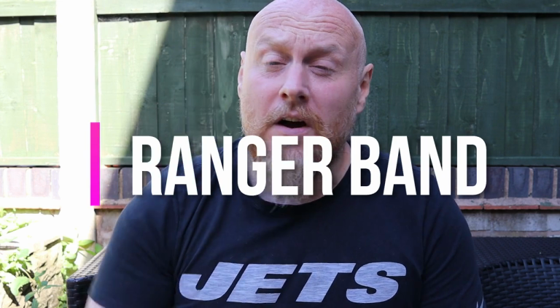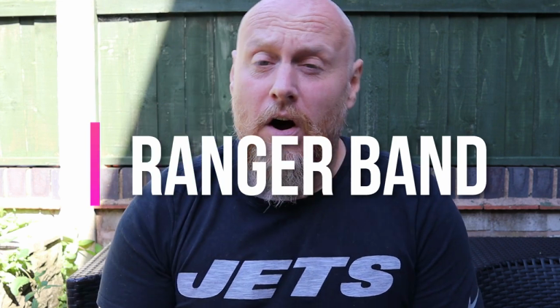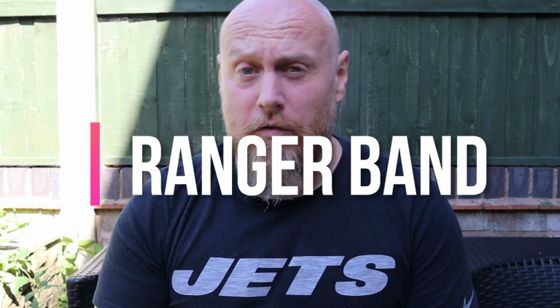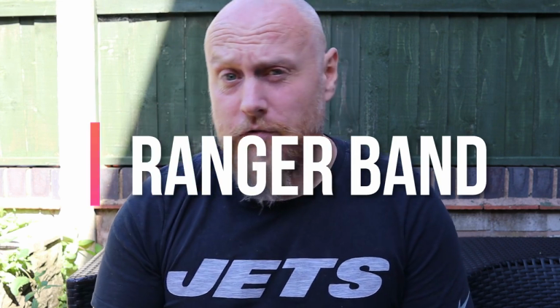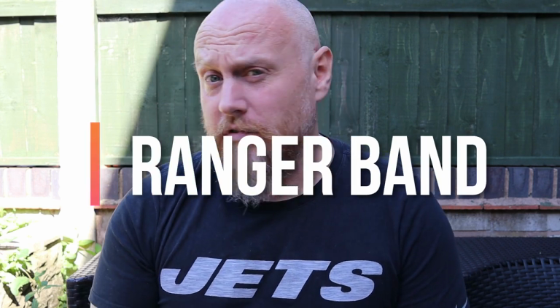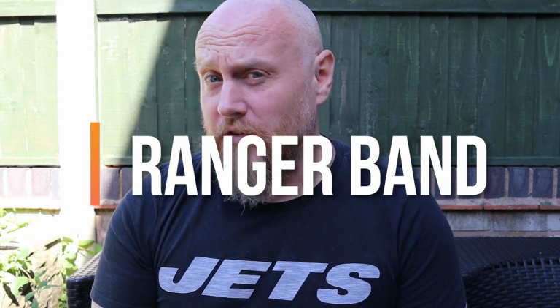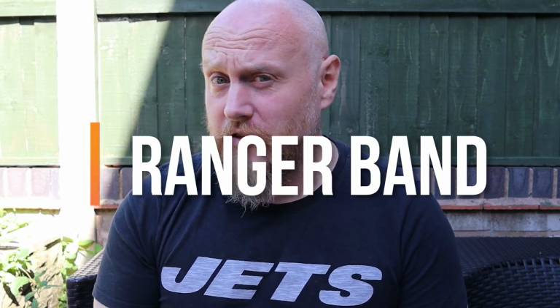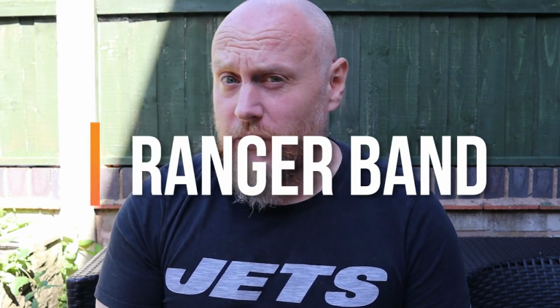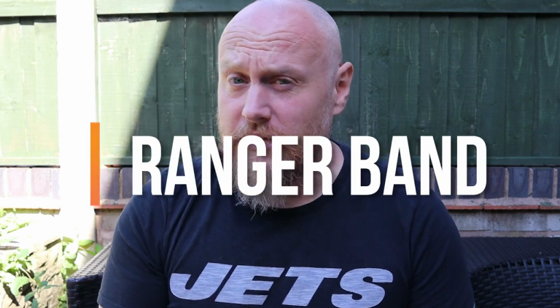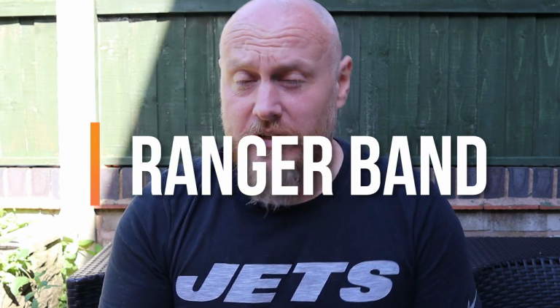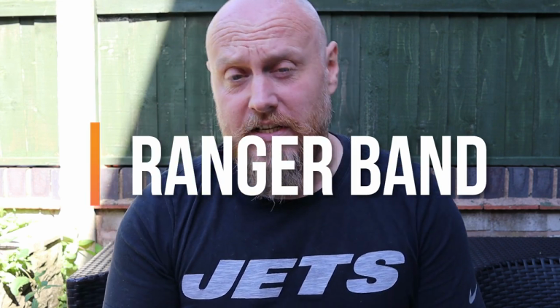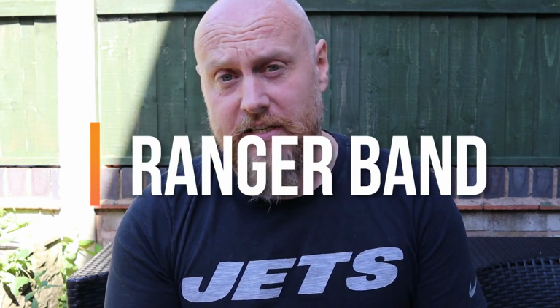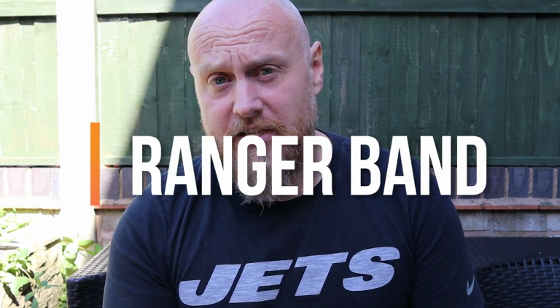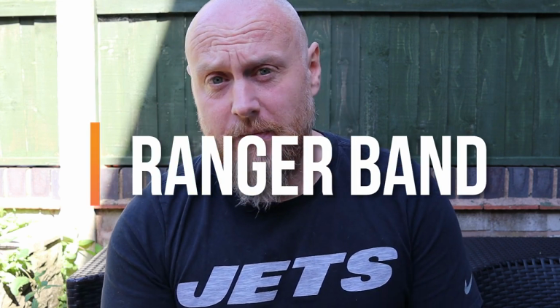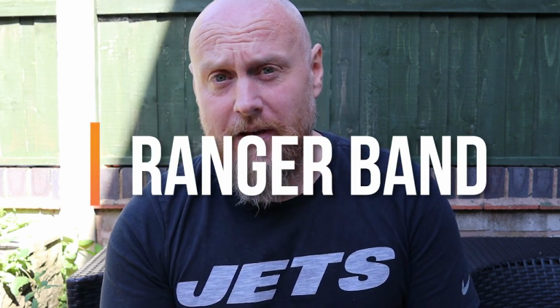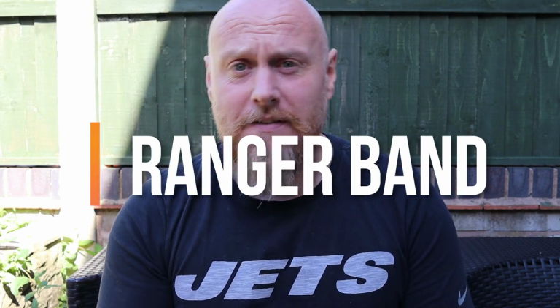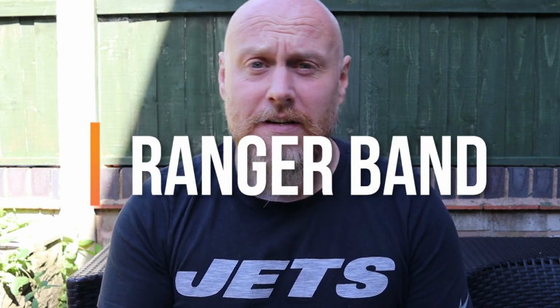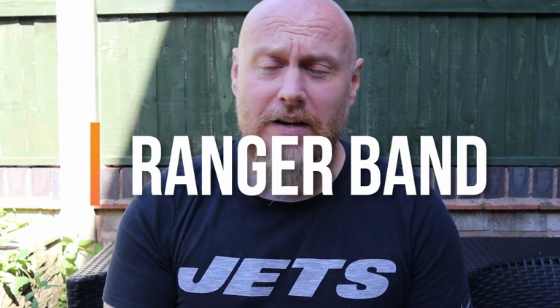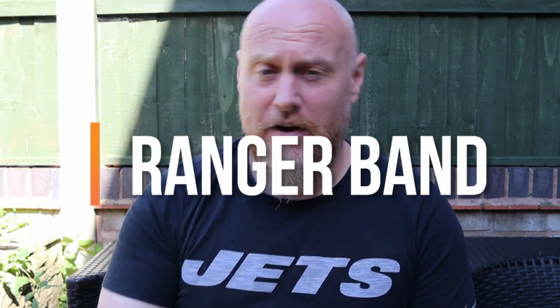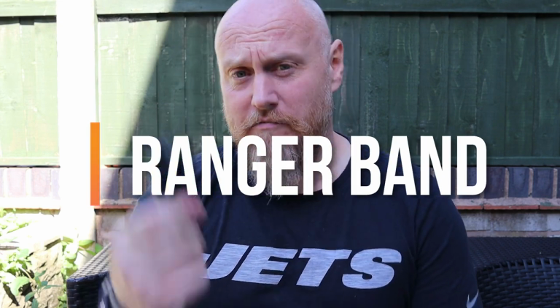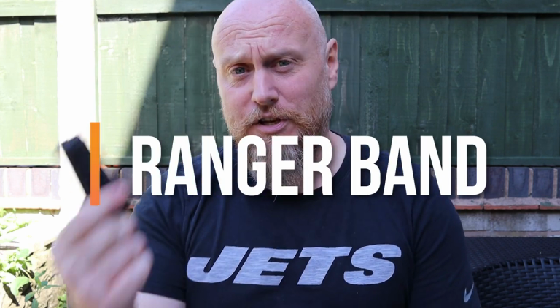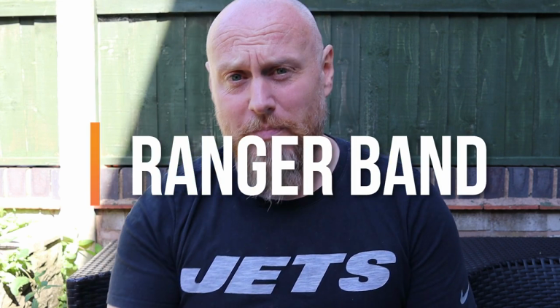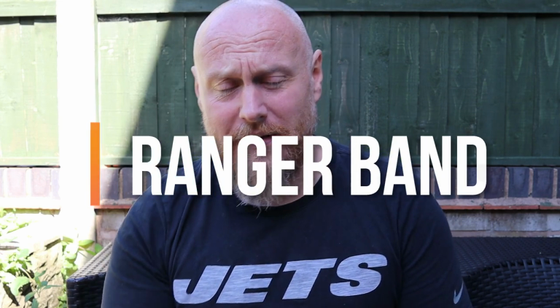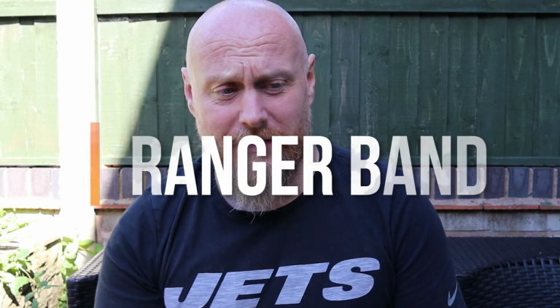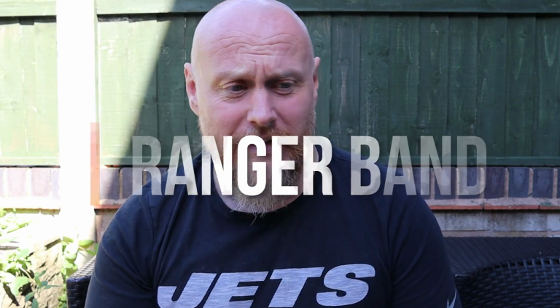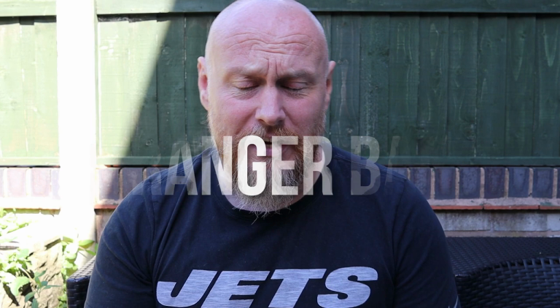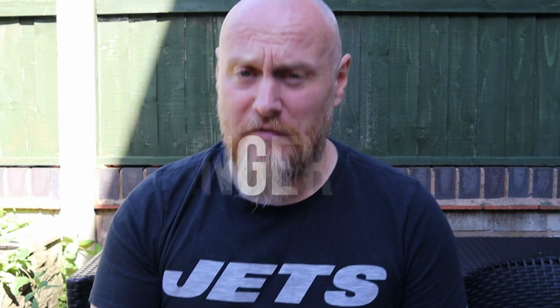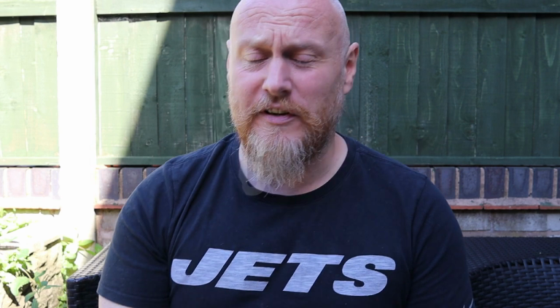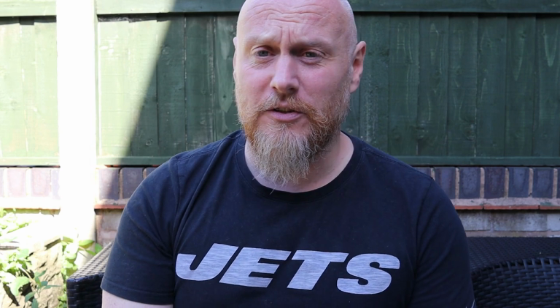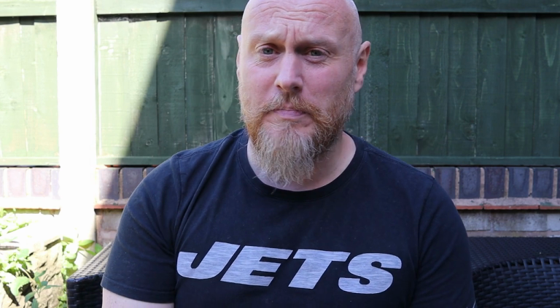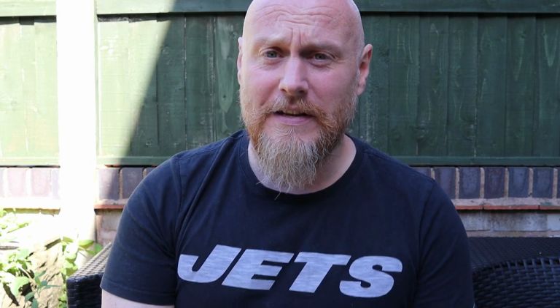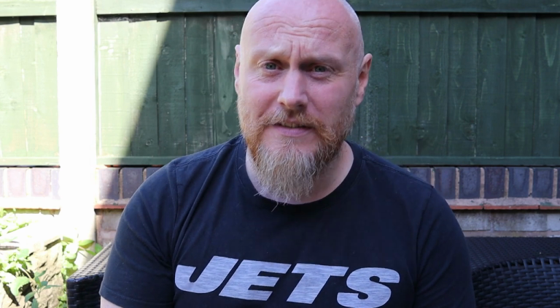Often referred to as the EDC Band, a Ranger Band, a field band — there's so many uses for this.